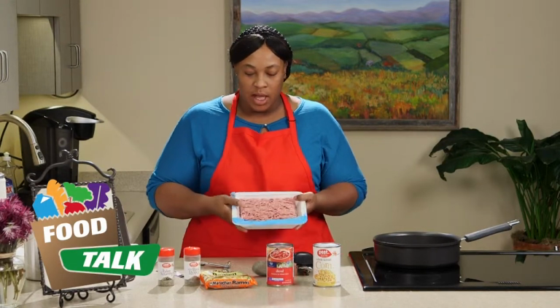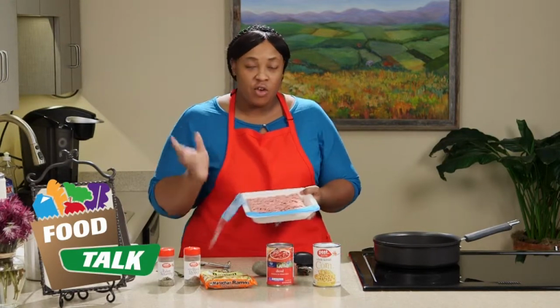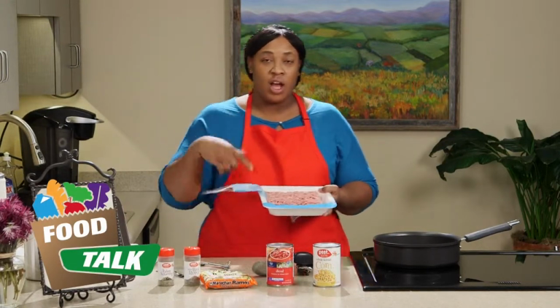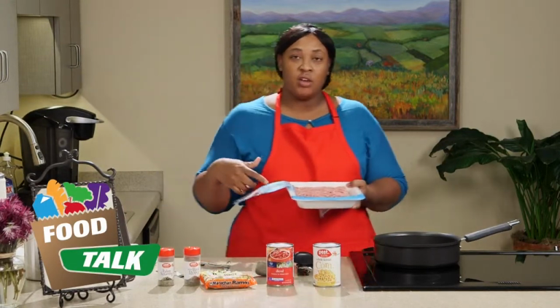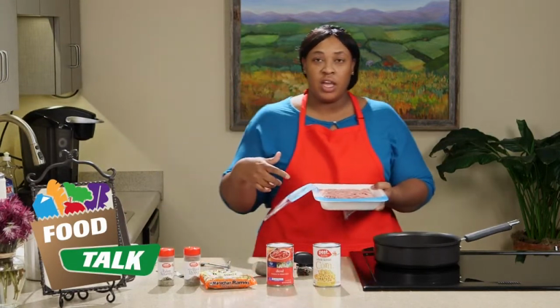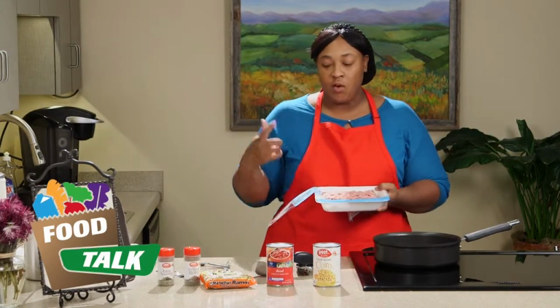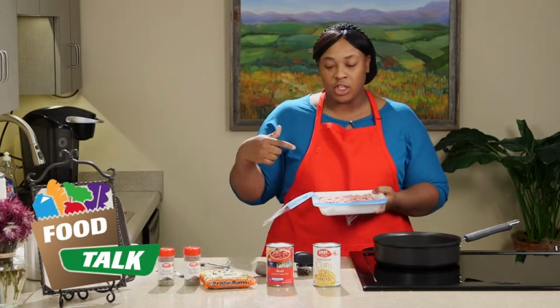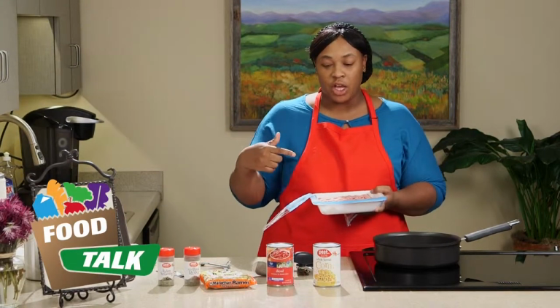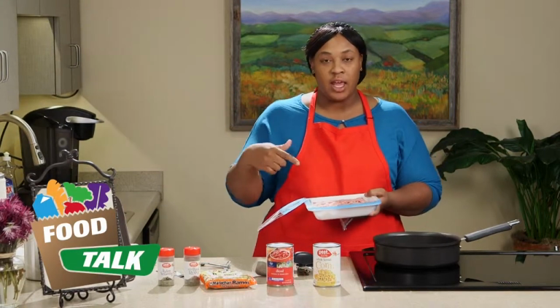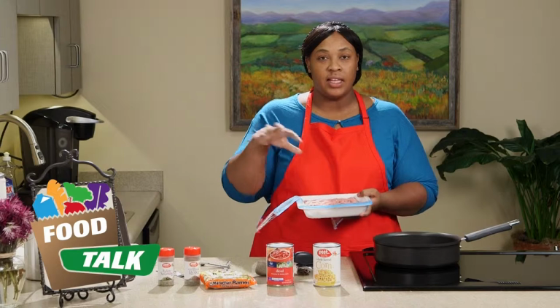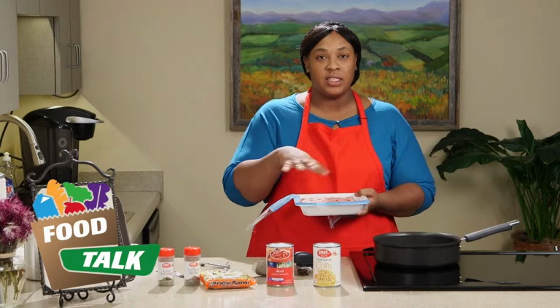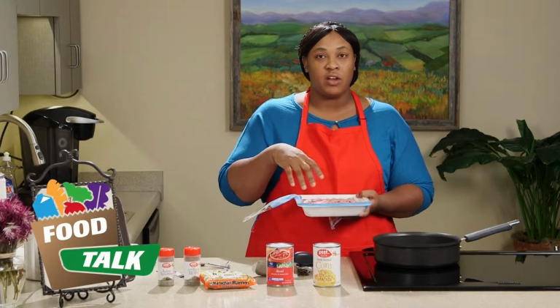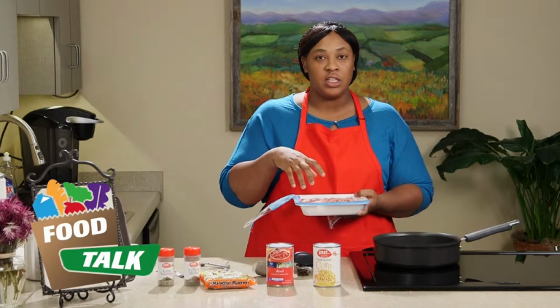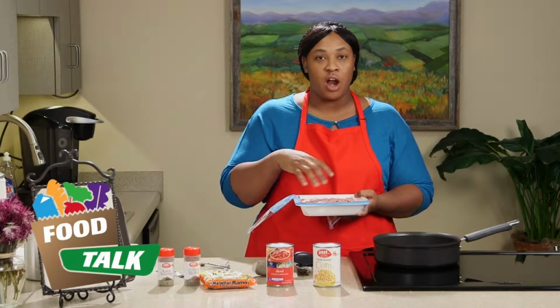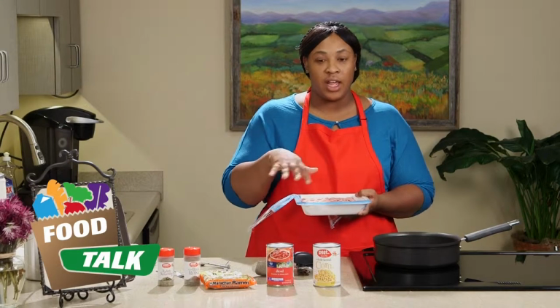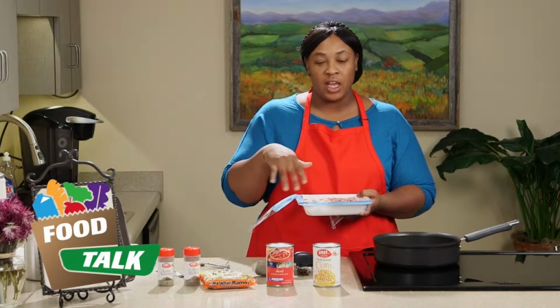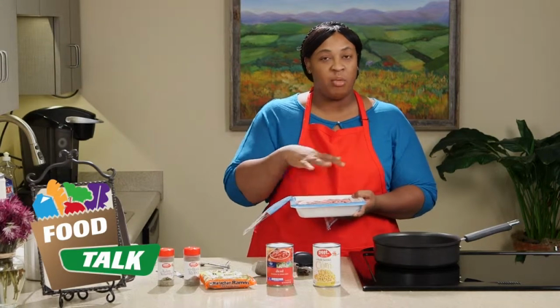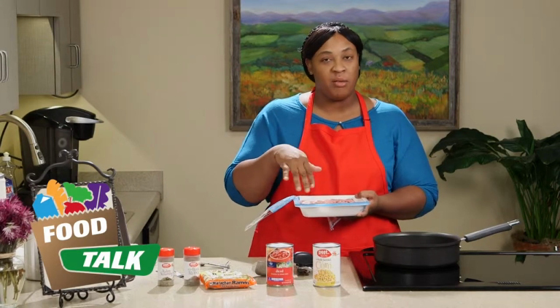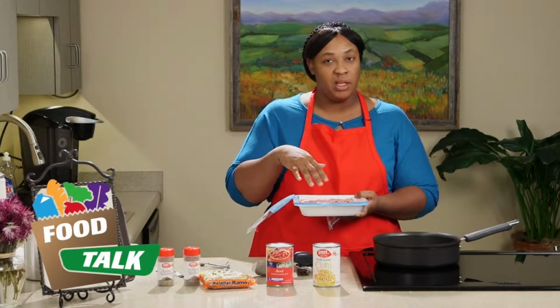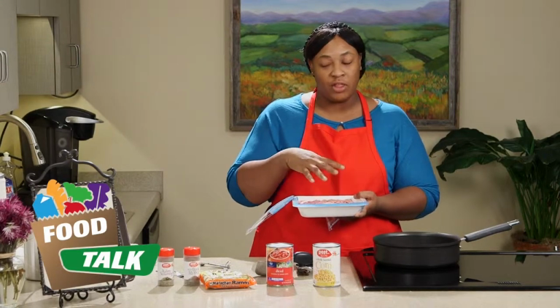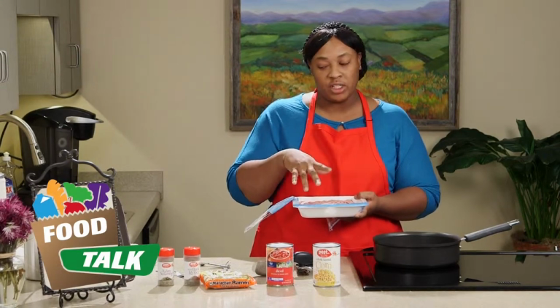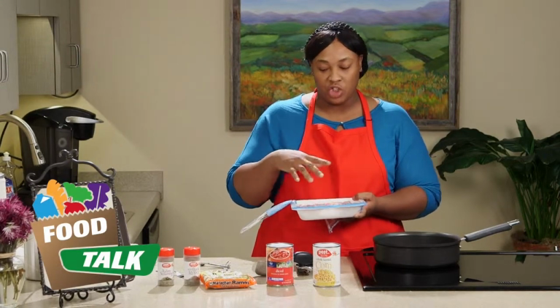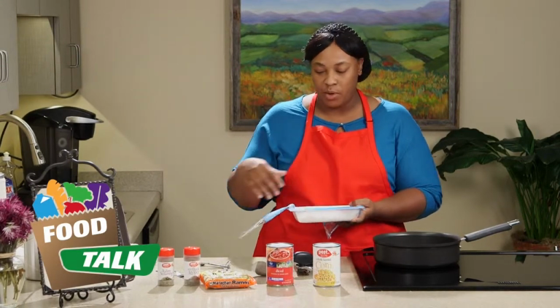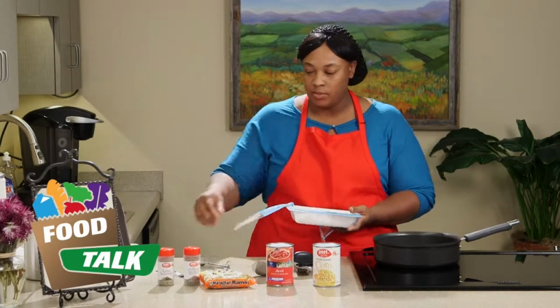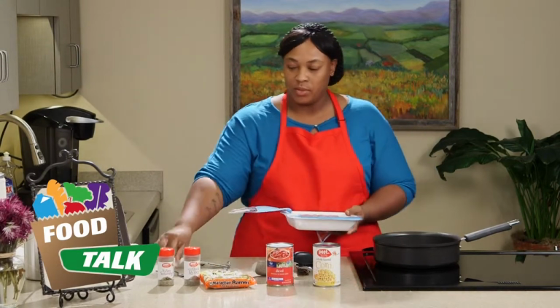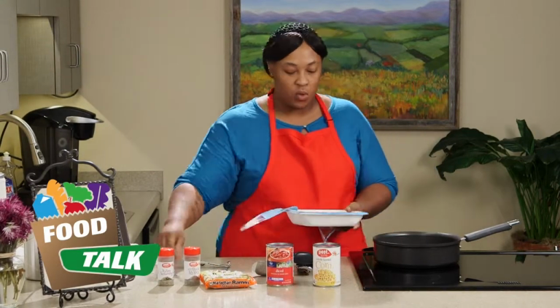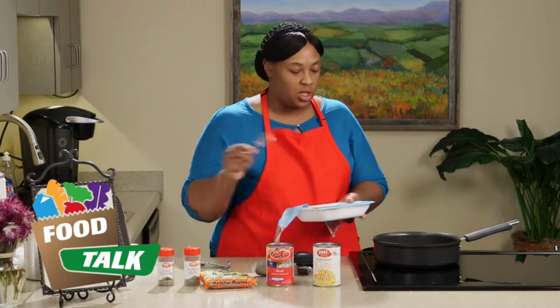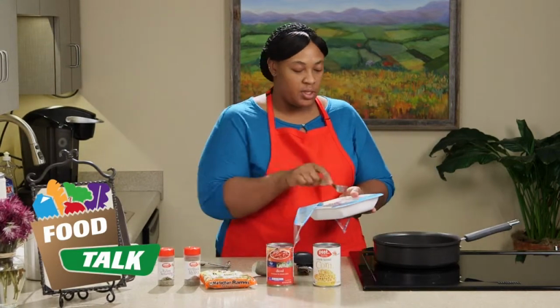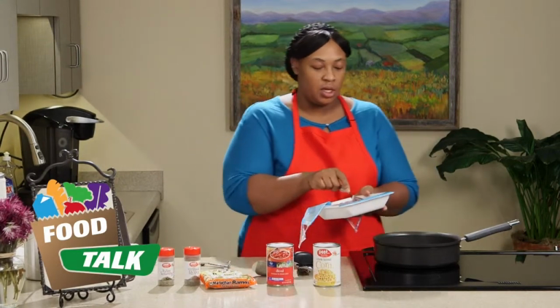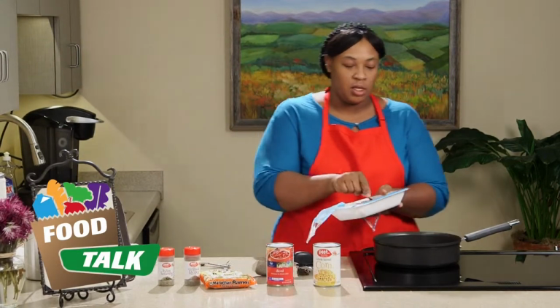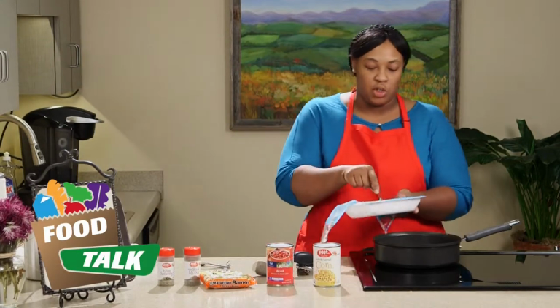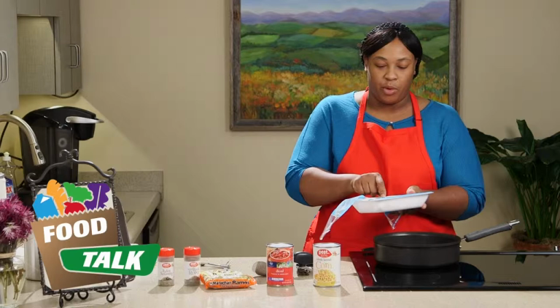You can also get ground turkey that has the Italian seasoning already in it, and it'll probably be about 30 cents cheaper, which is always a good thing.